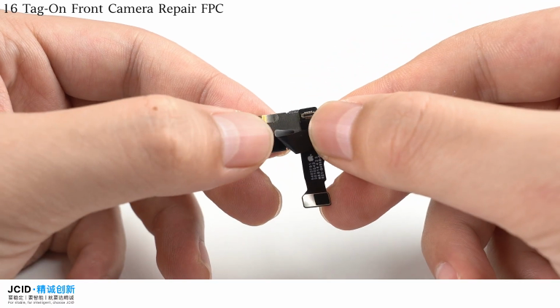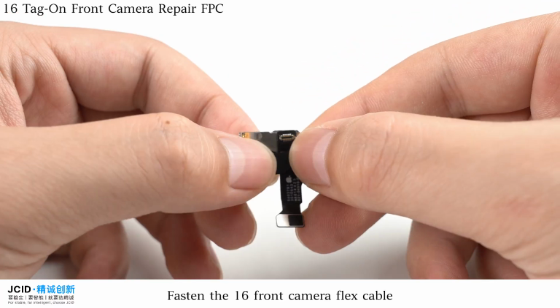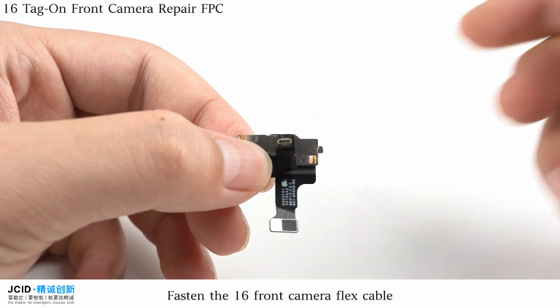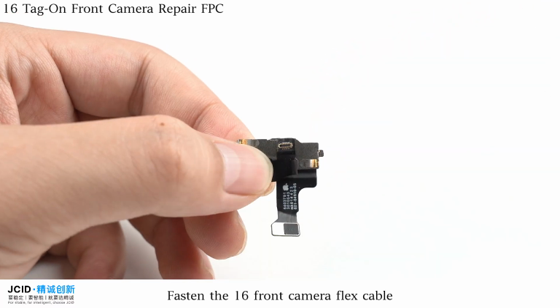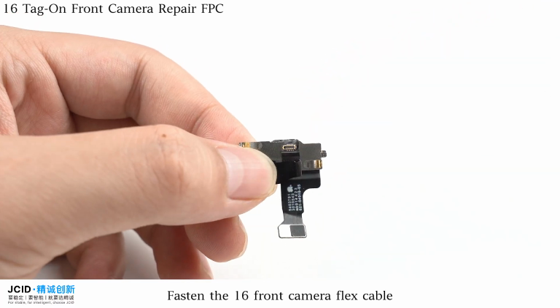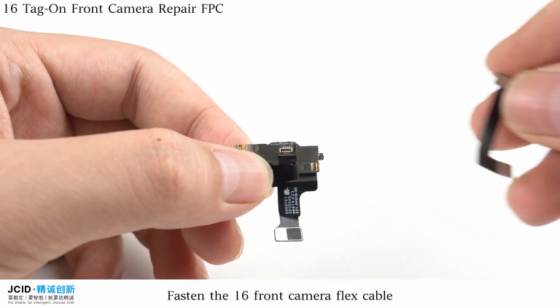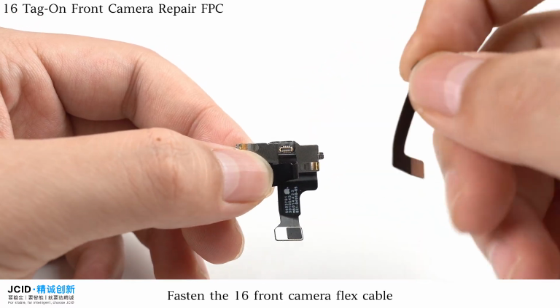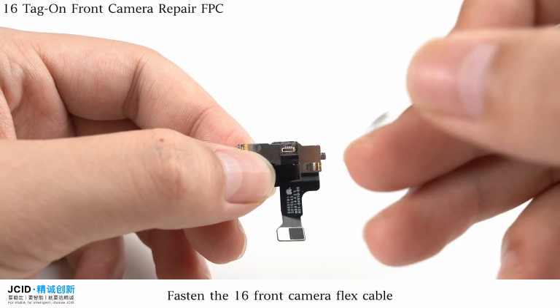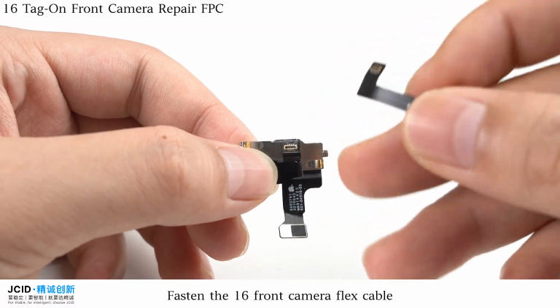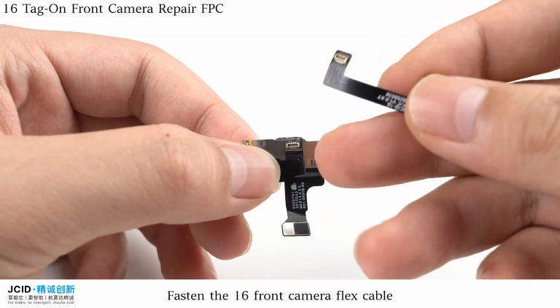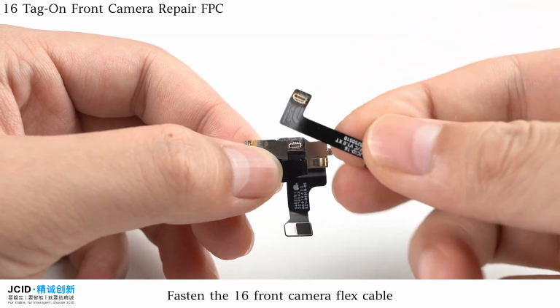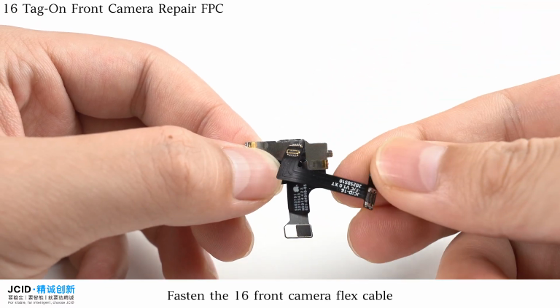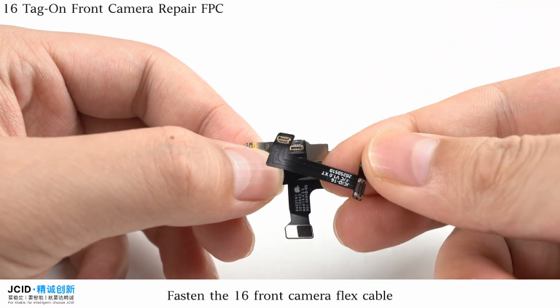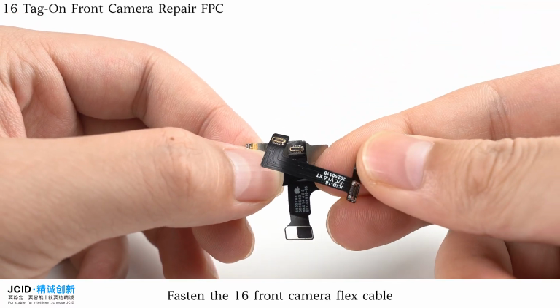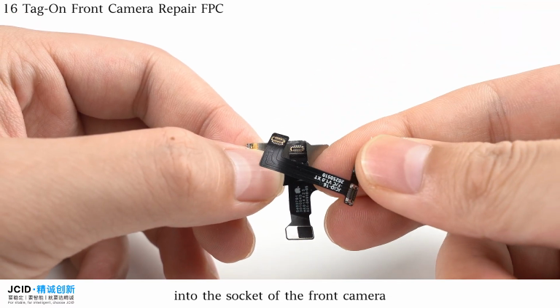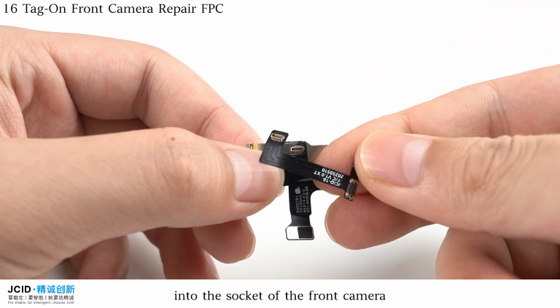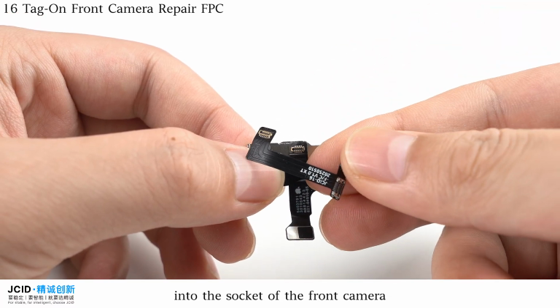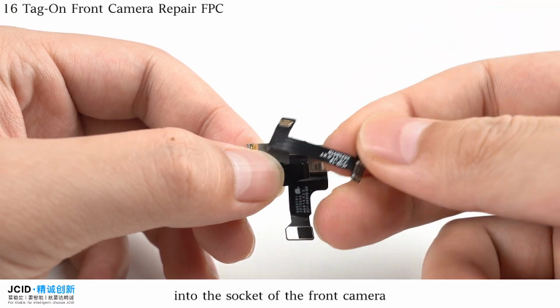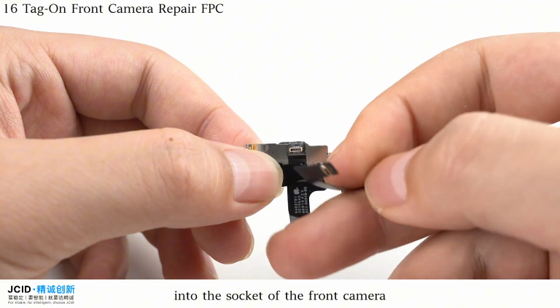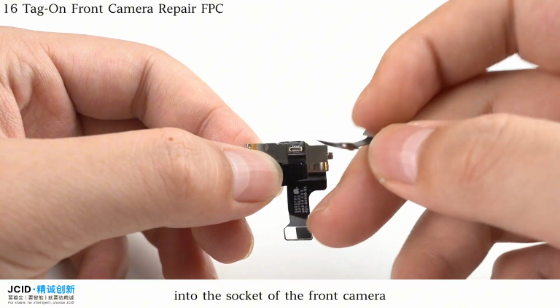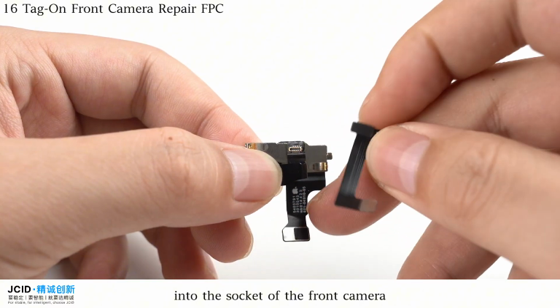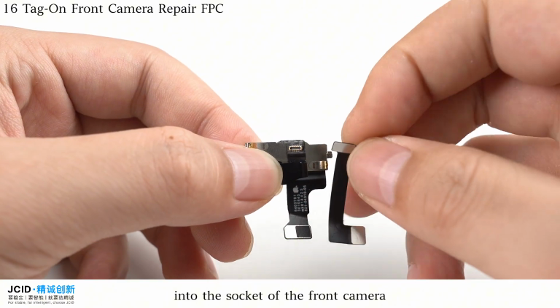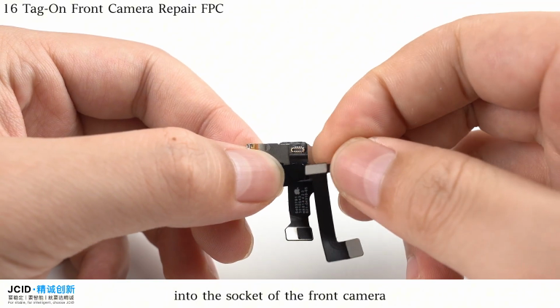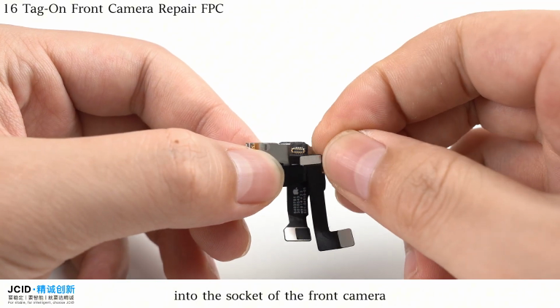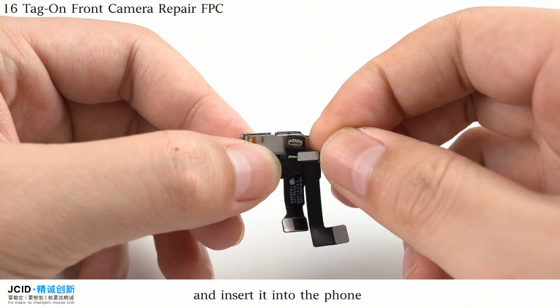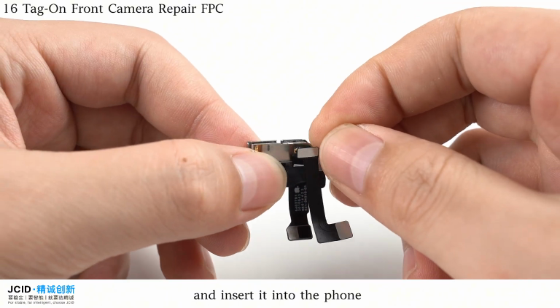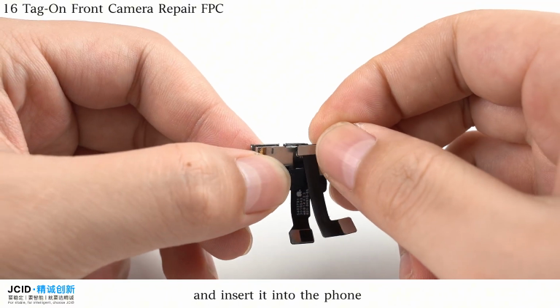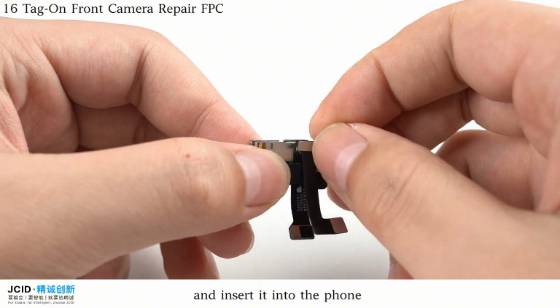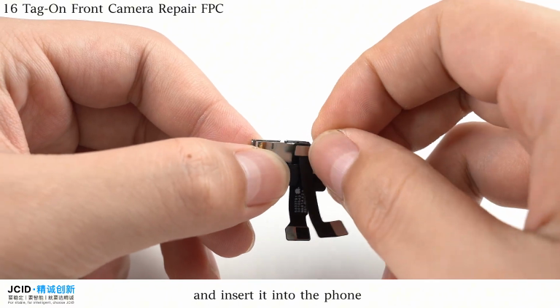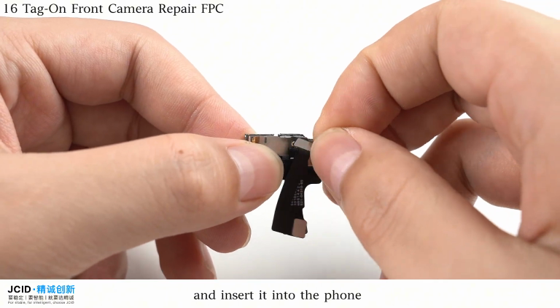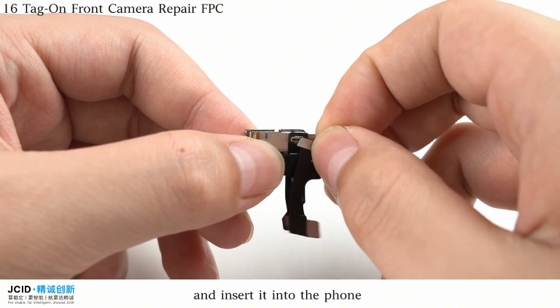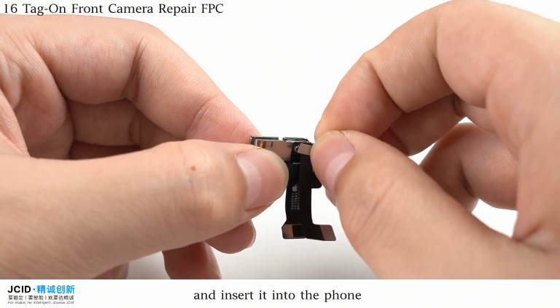Fasten the iPhone 16 front camera flex cable into the socket of the front camera and insert it into the file.